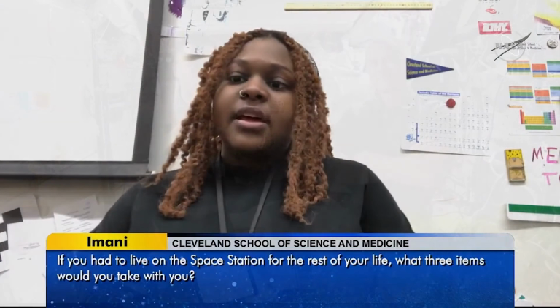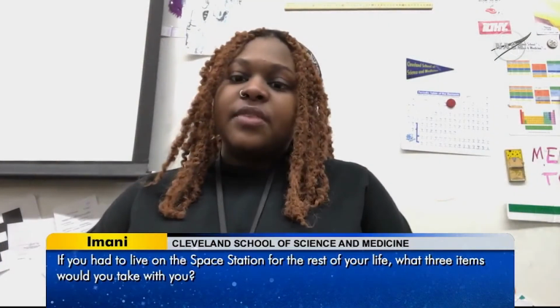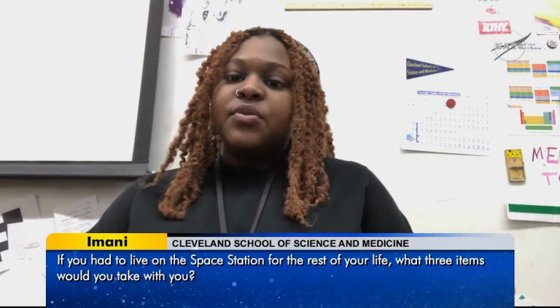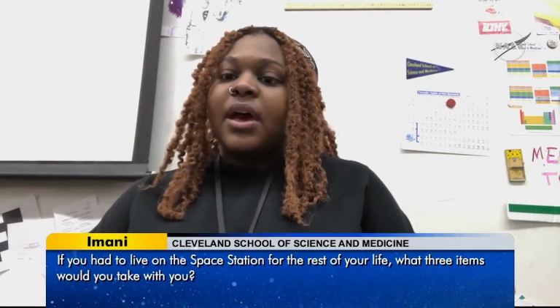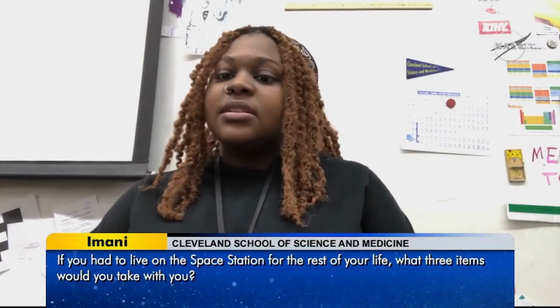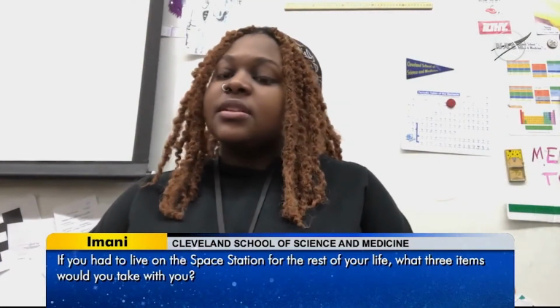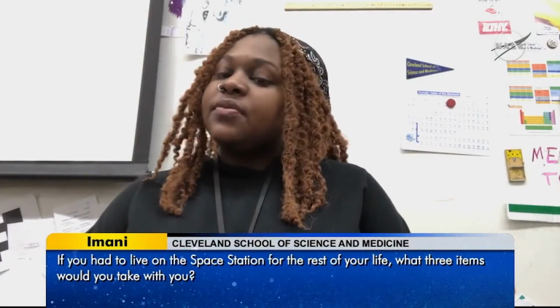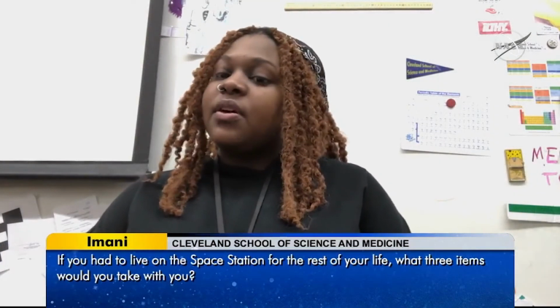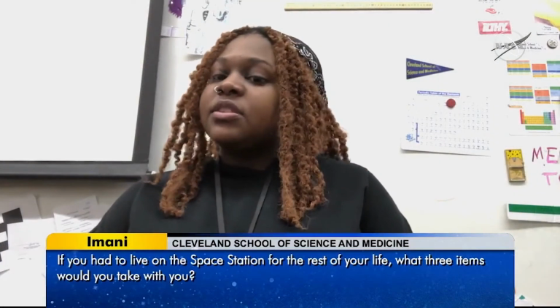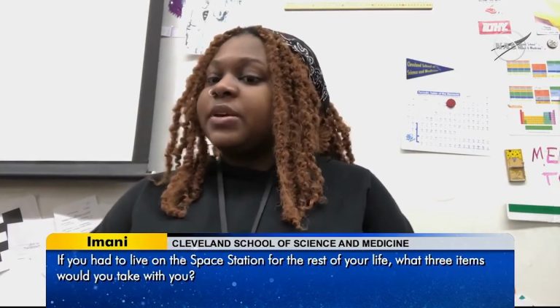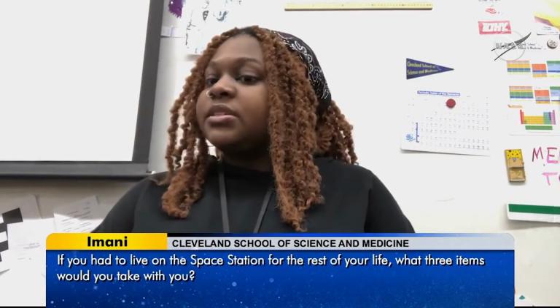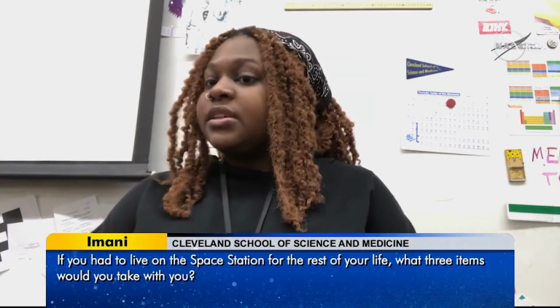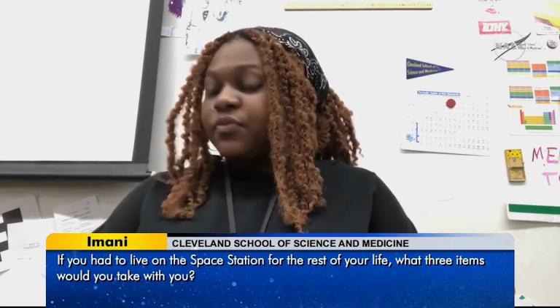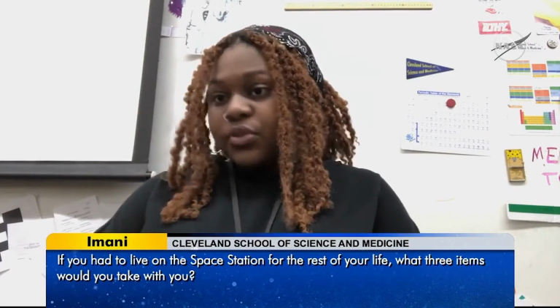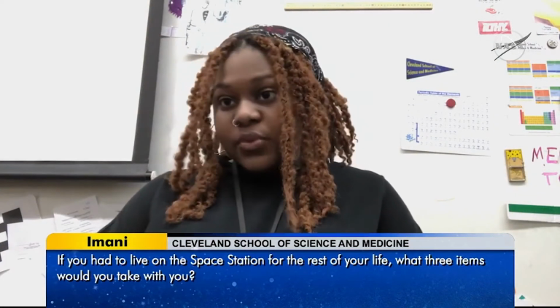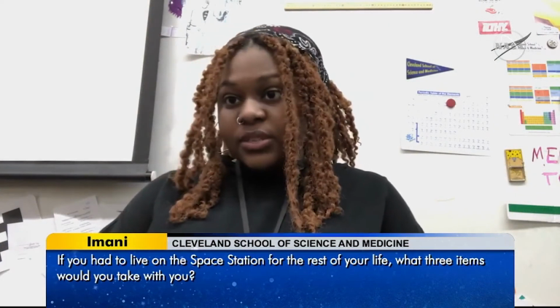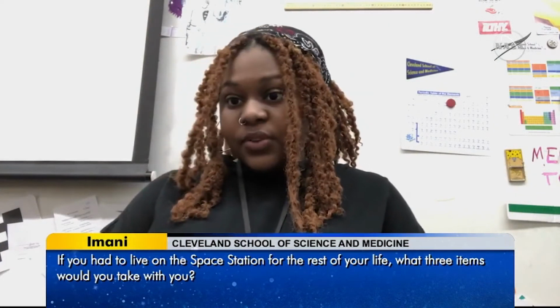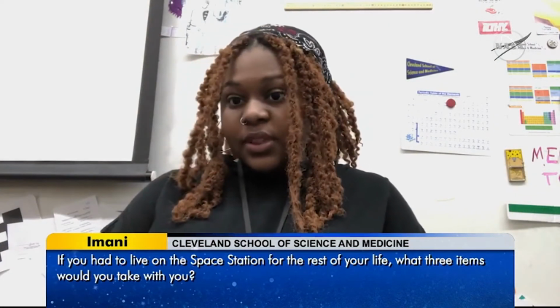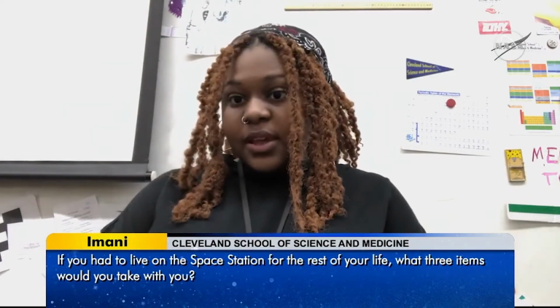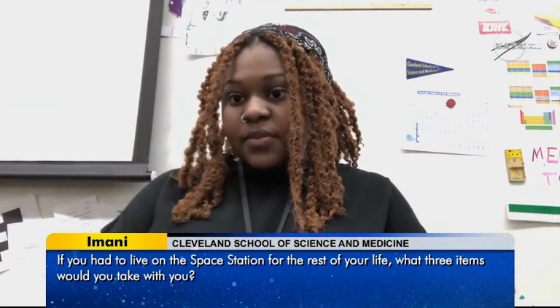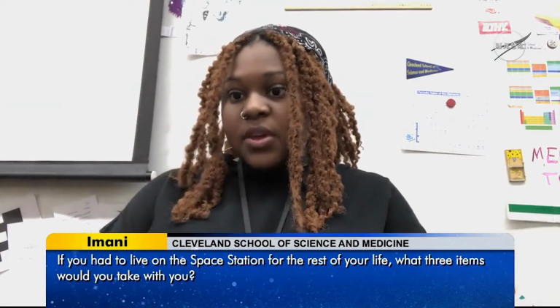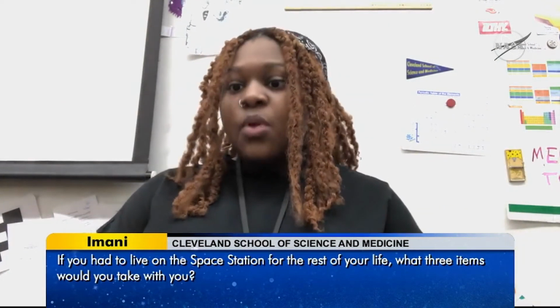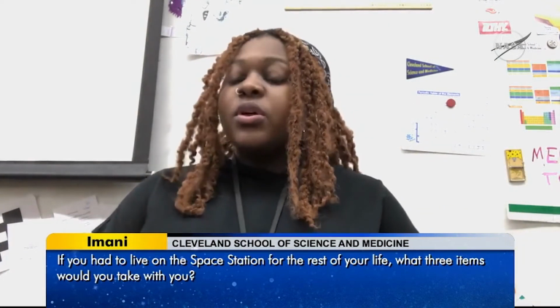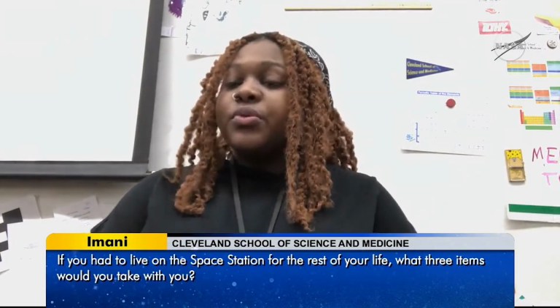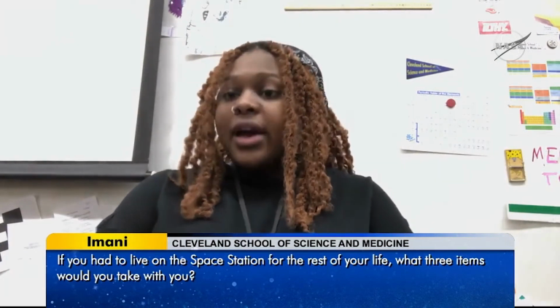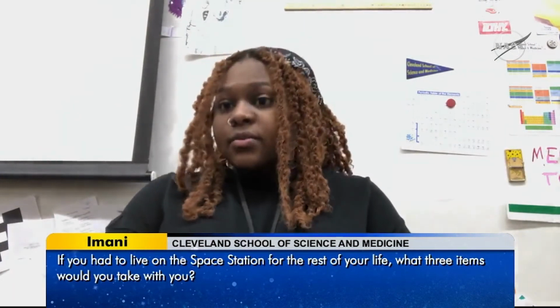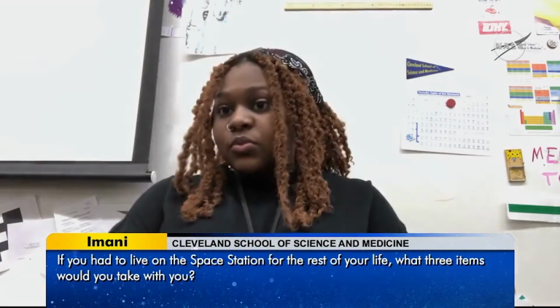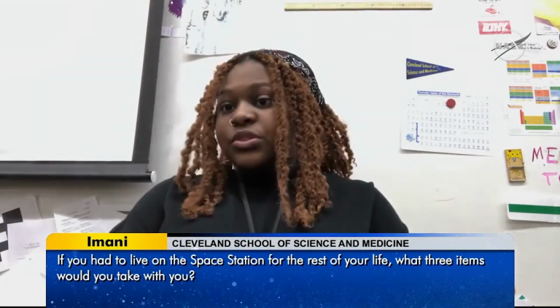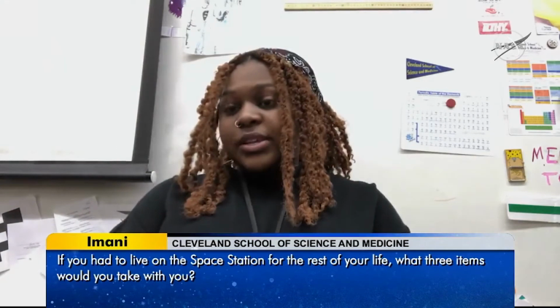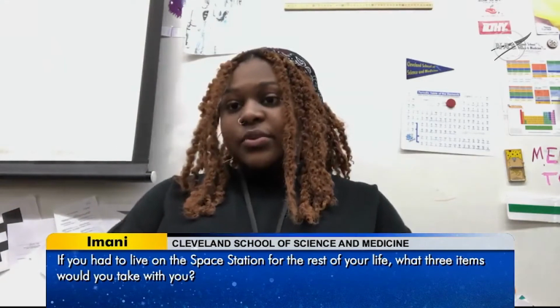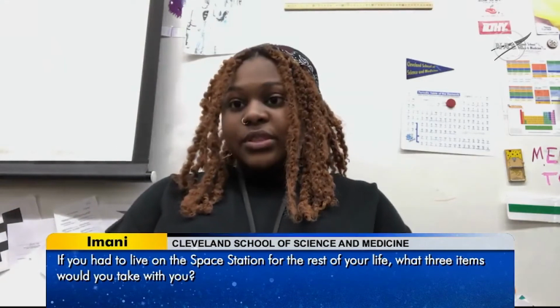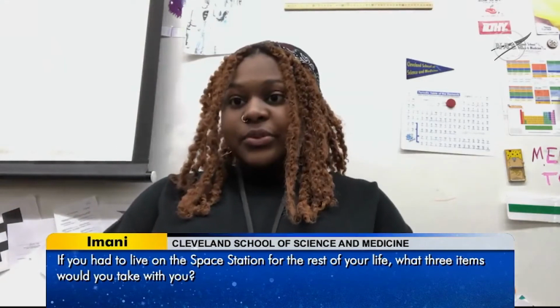If you had to live on the space station for the rest of your life, what three items would you take with you?